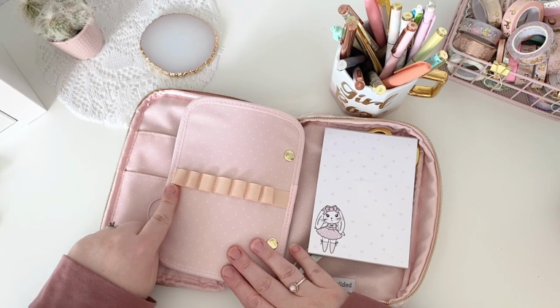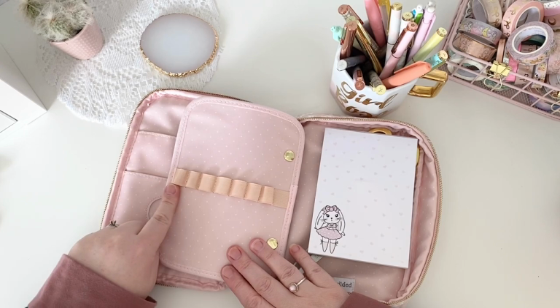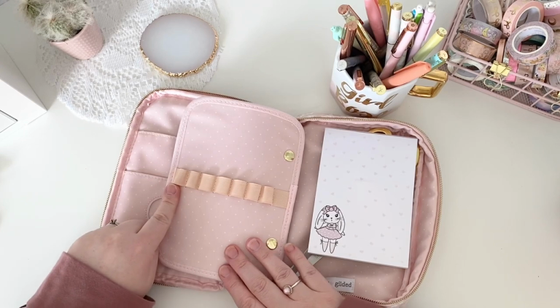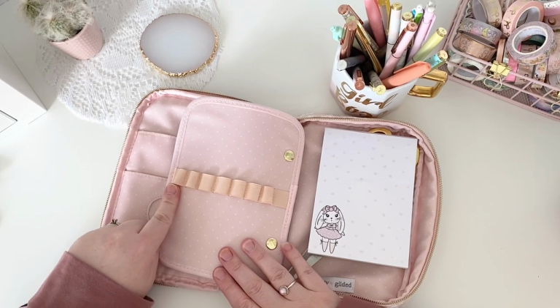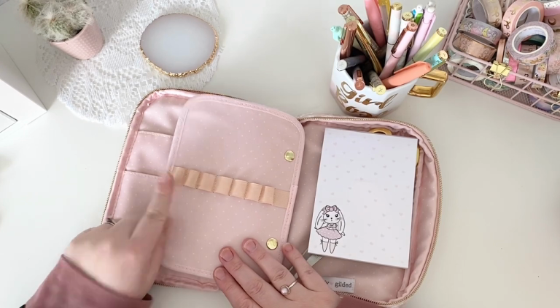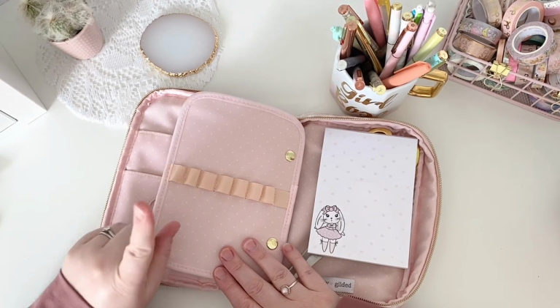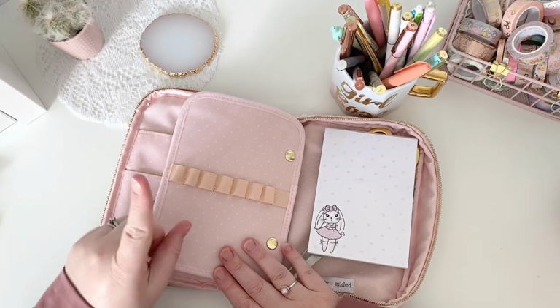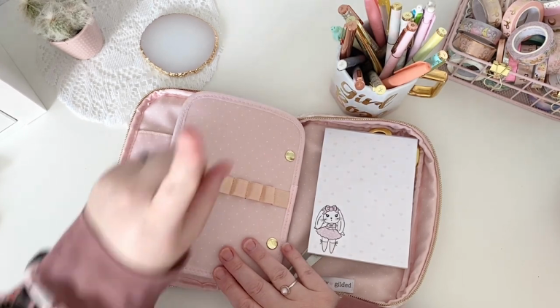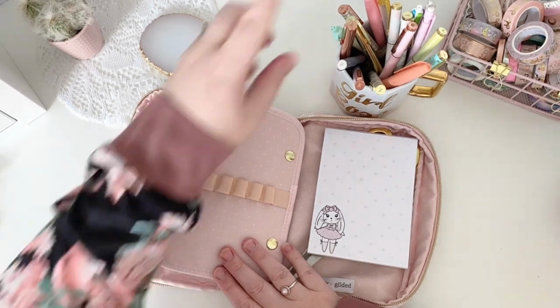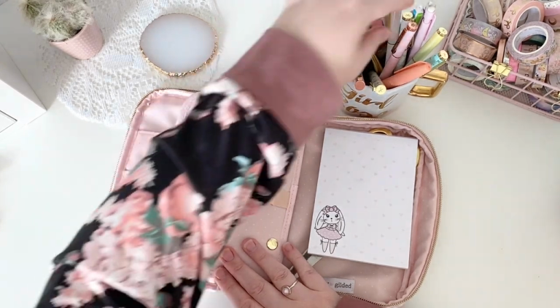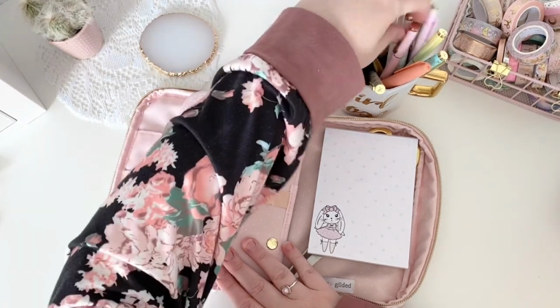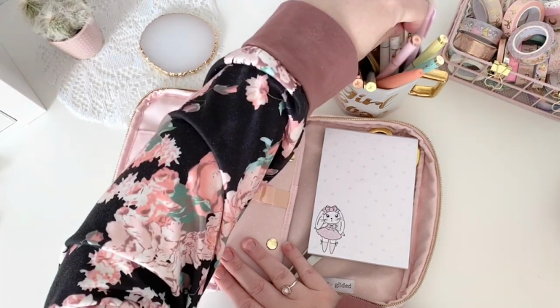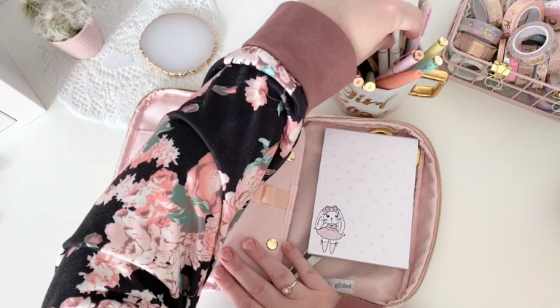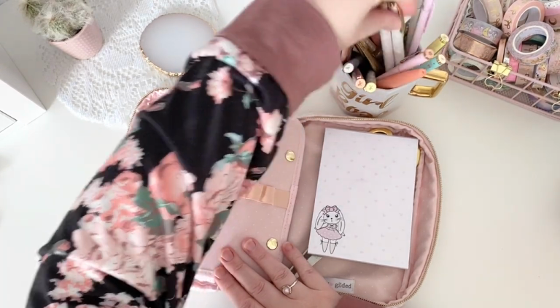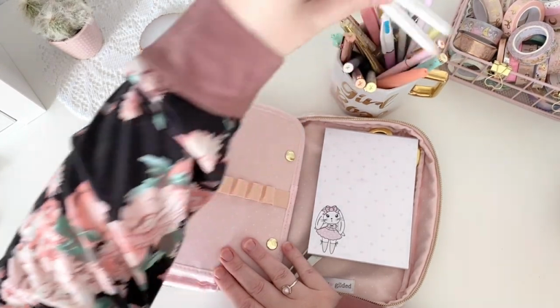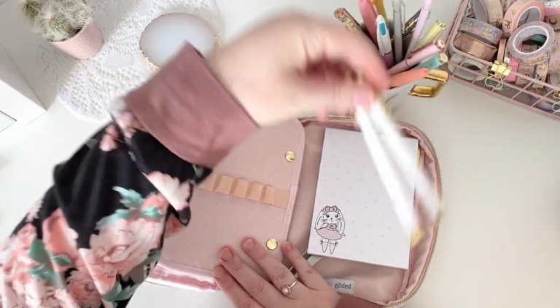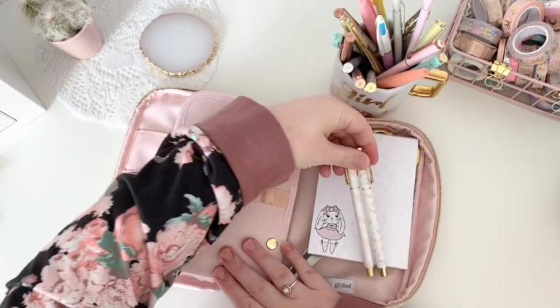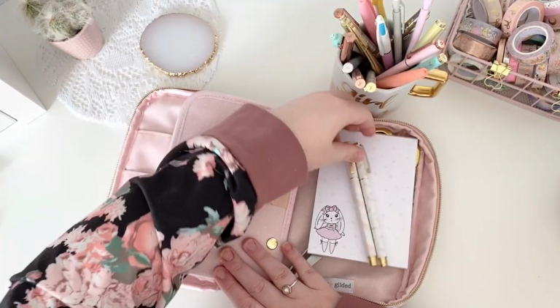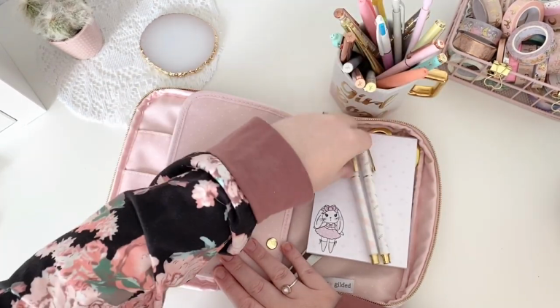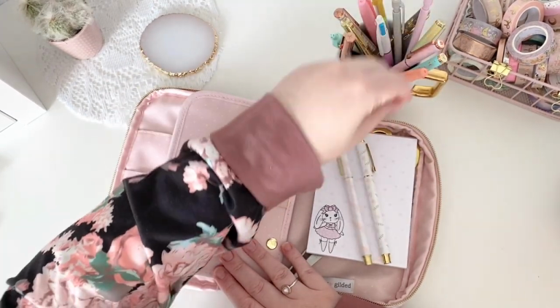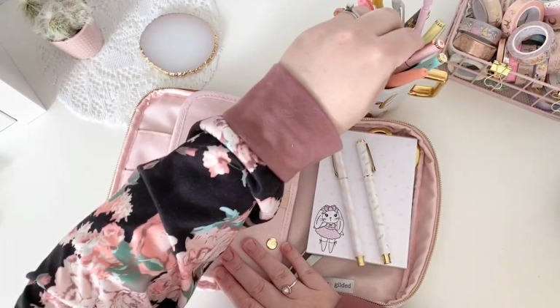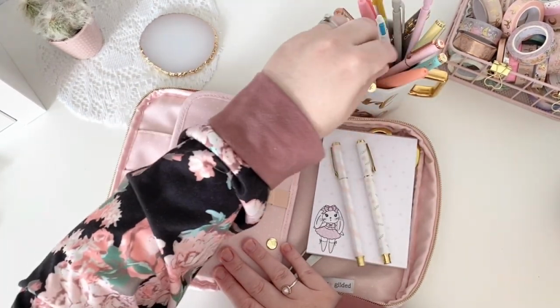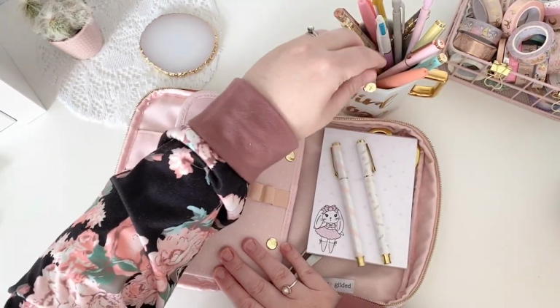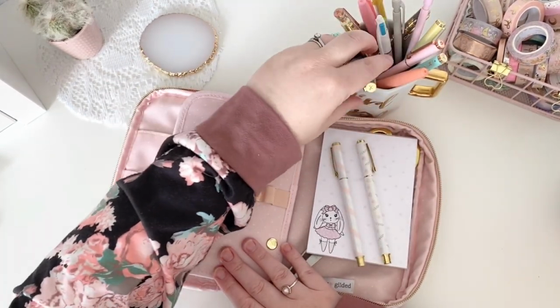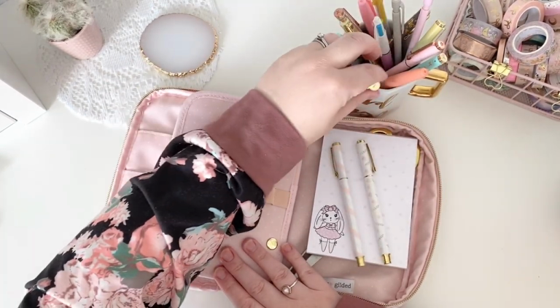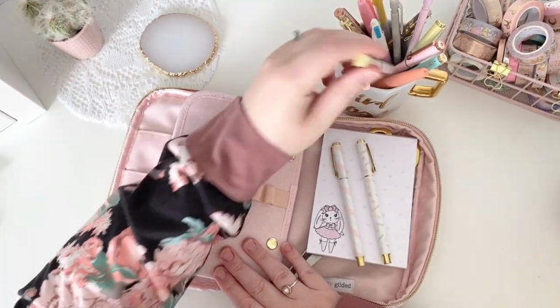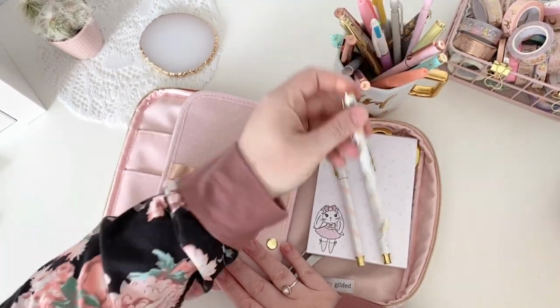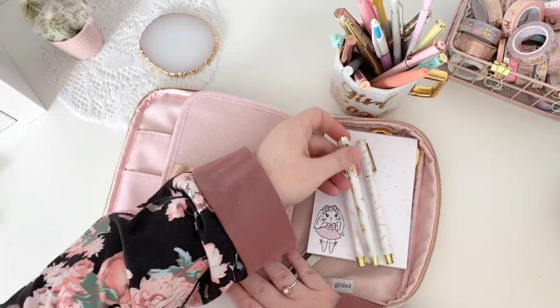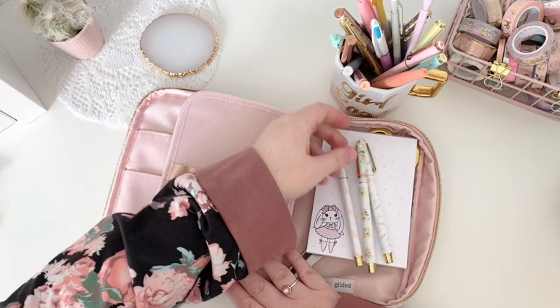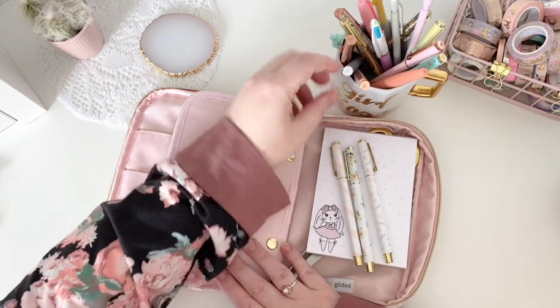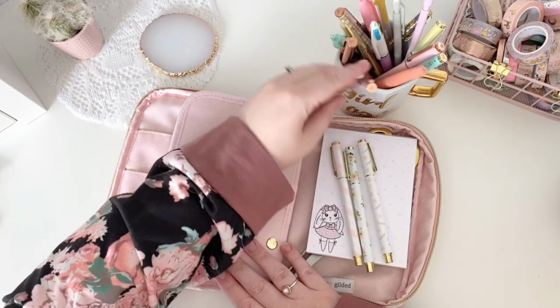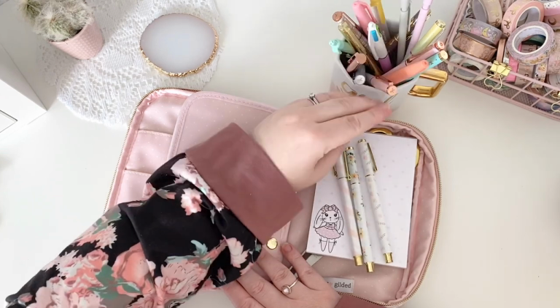As well as the big scissors, I'm going to put this gorgeous little Bambolina notebook in, so if I need to take any notes that is available here at the back. I'm going to leave that in there as well. And then finally let's pop in some pens. I'm going to take out my gold lovelies first.